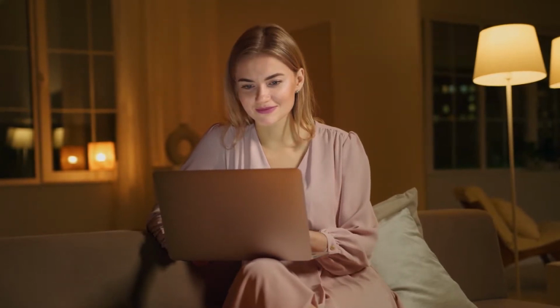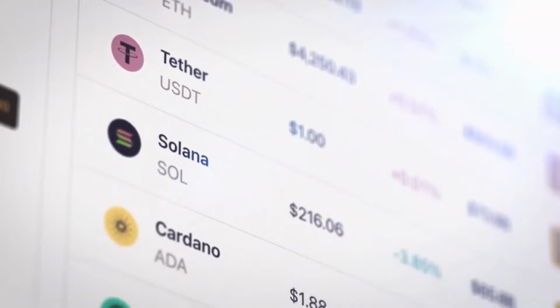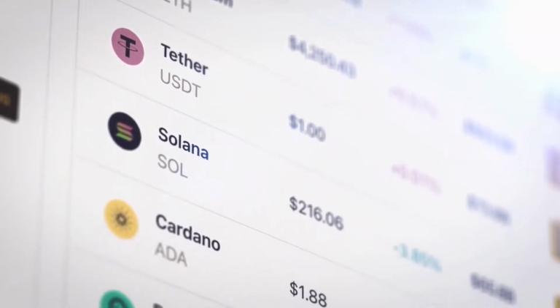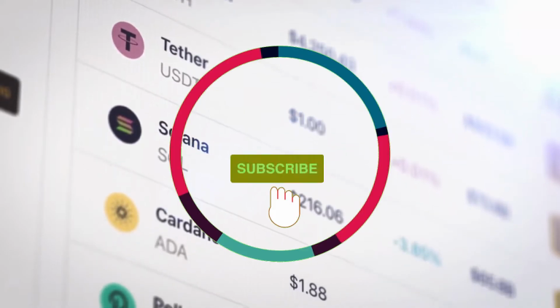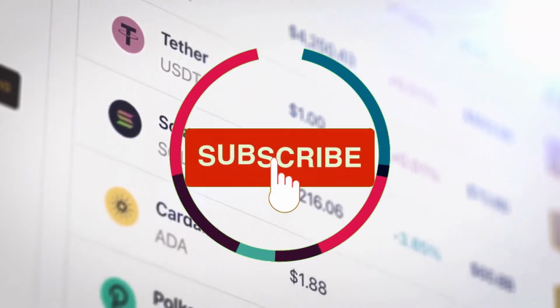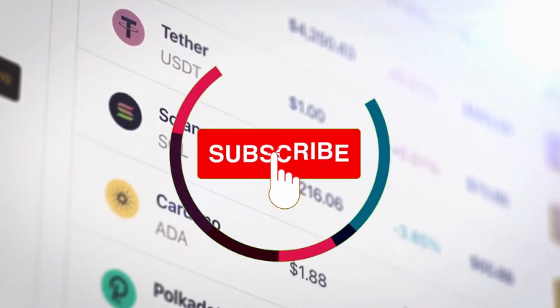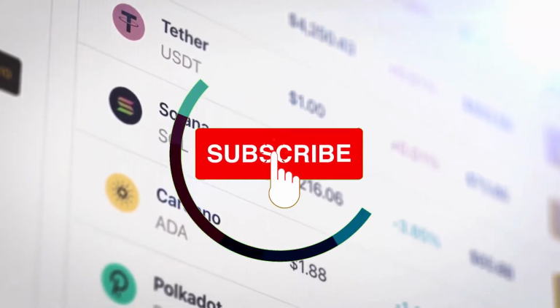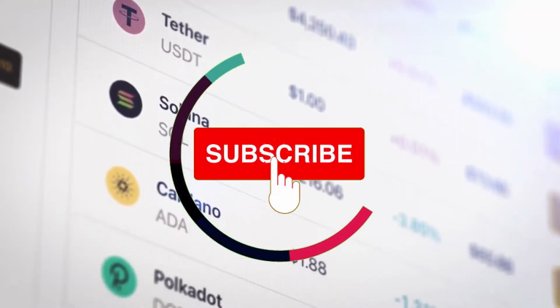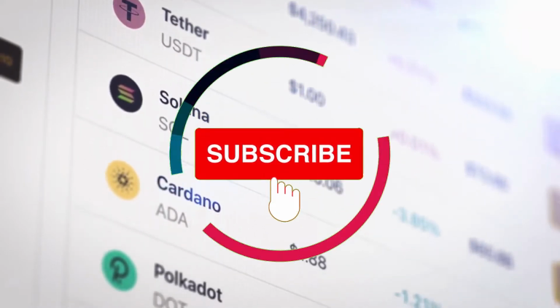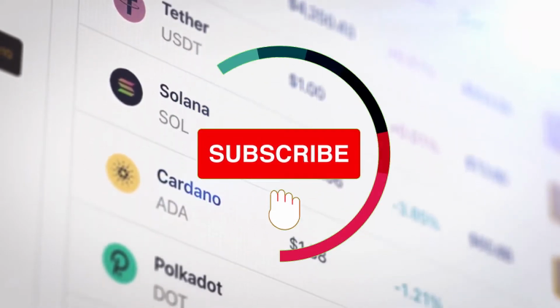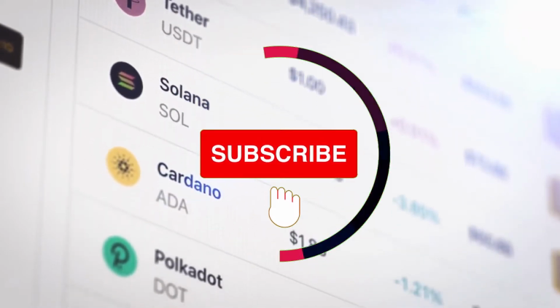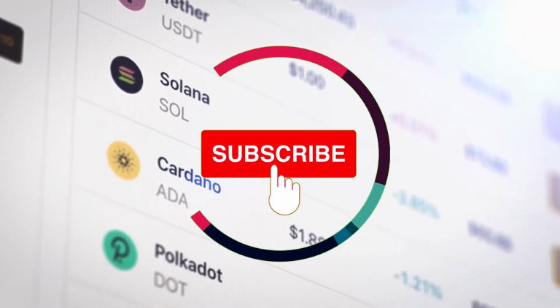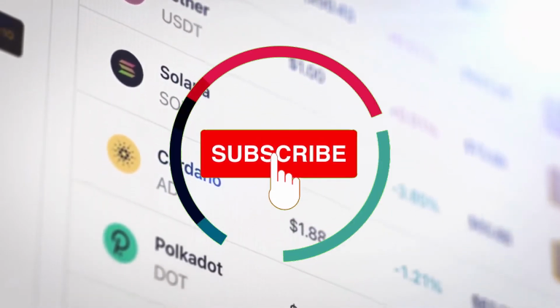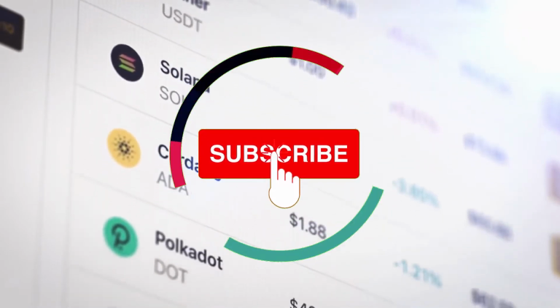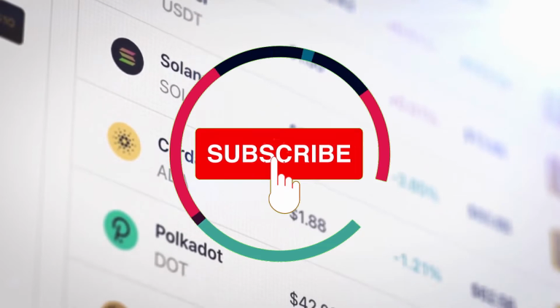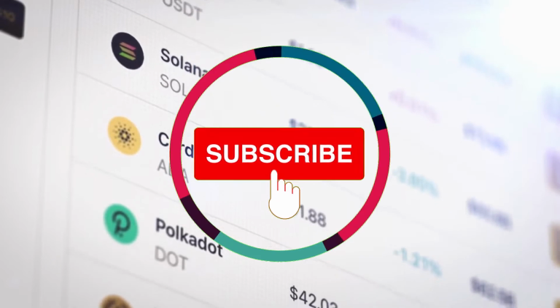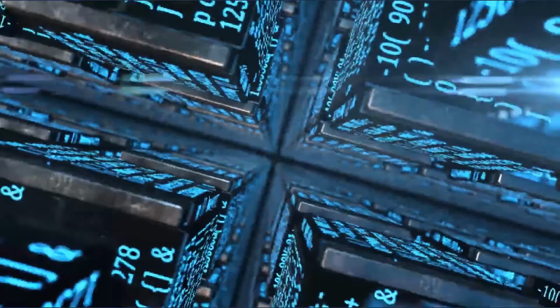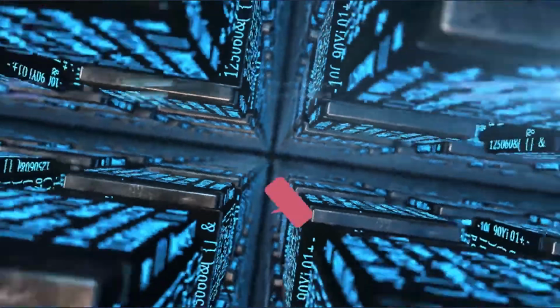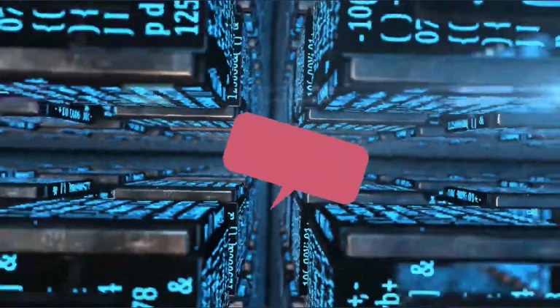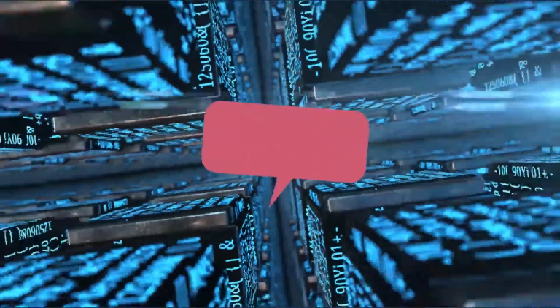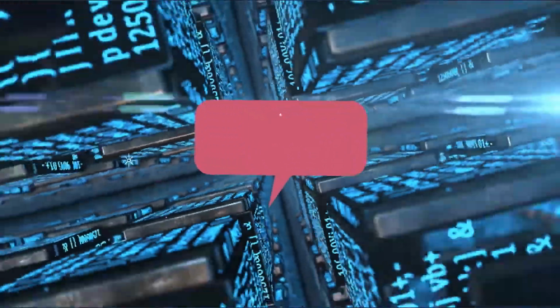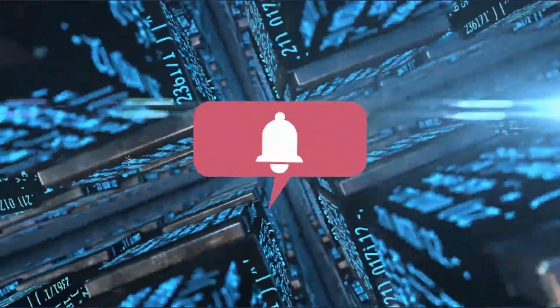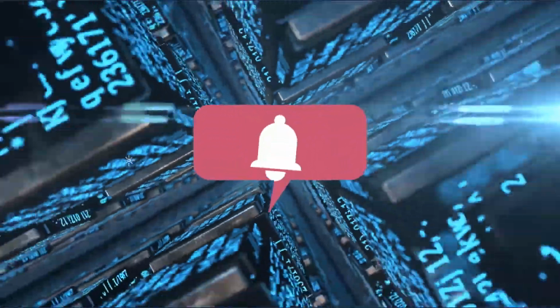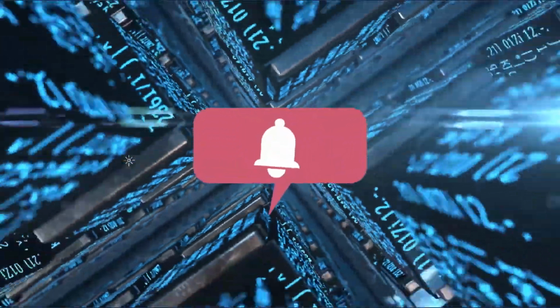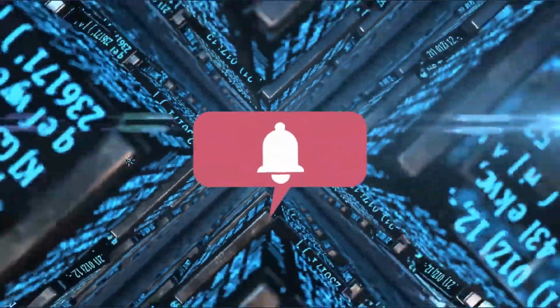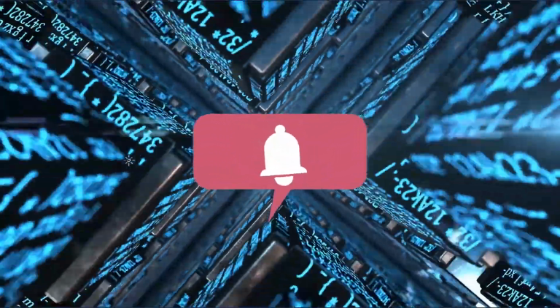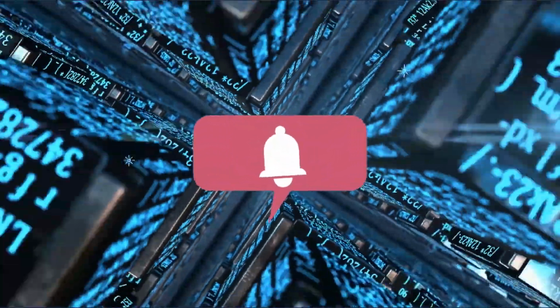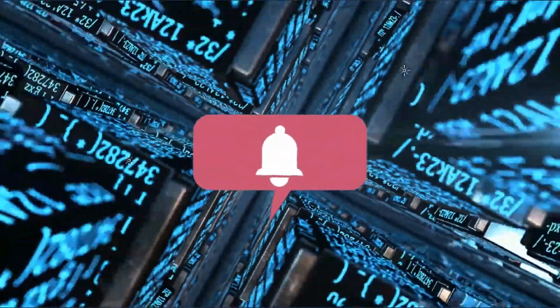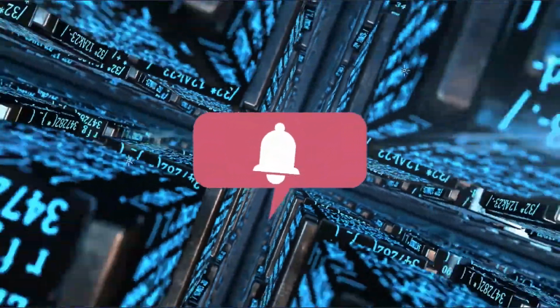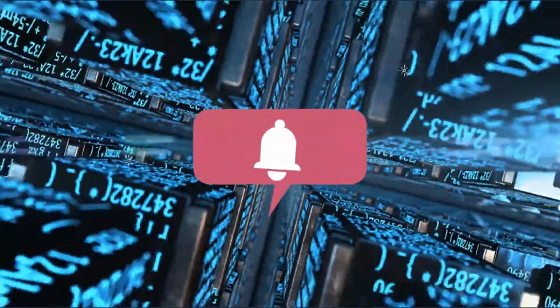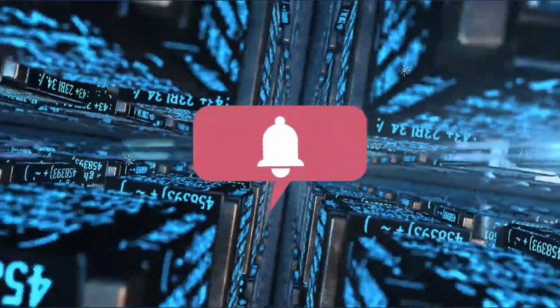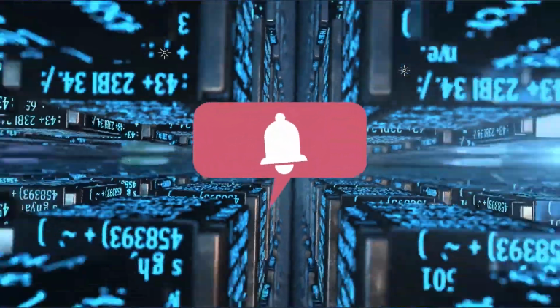But before that, make sure you subscribe to our channel if you haven't already, and click the bell icon to watch all of our latest videos.